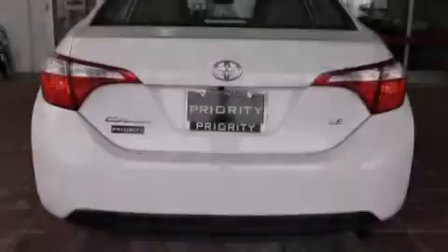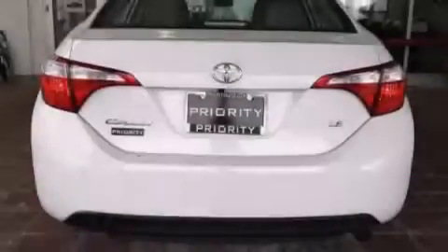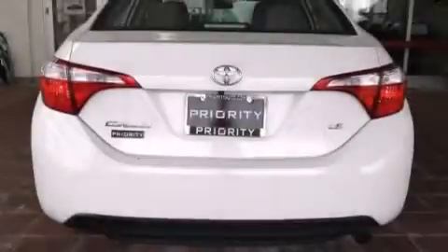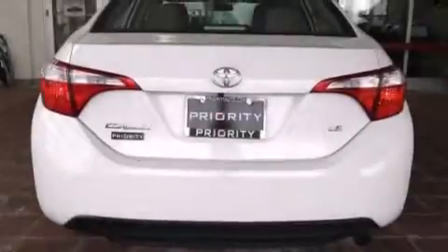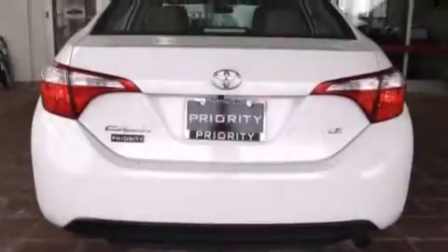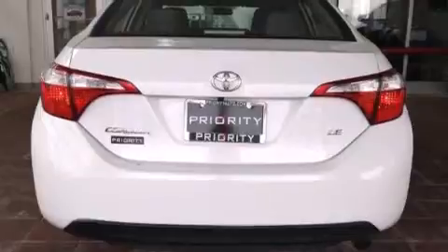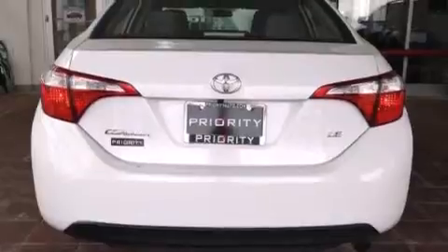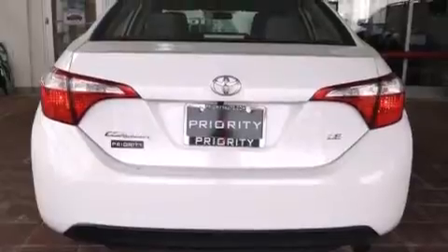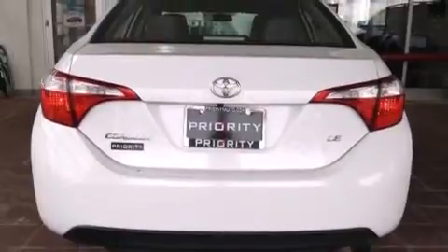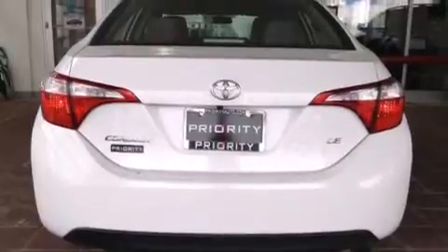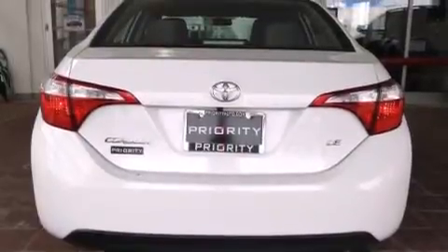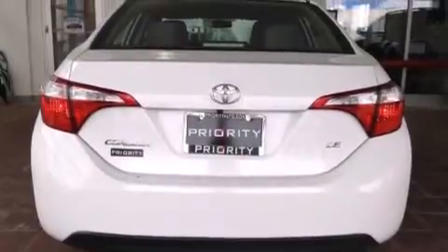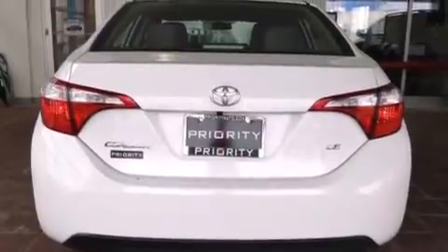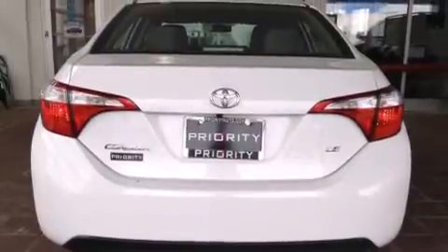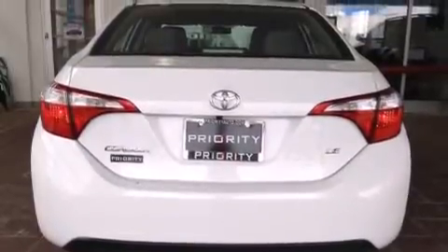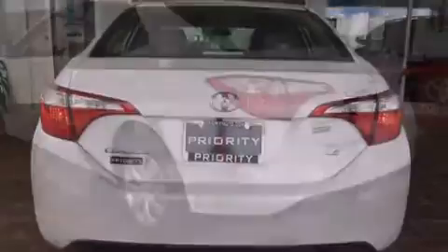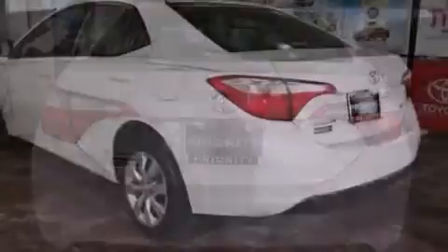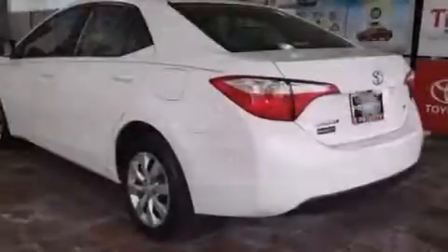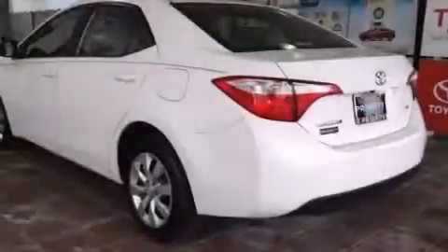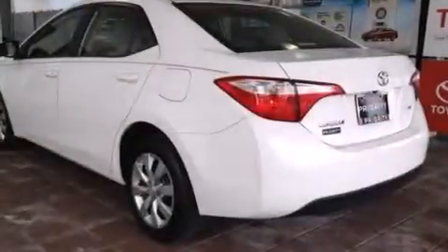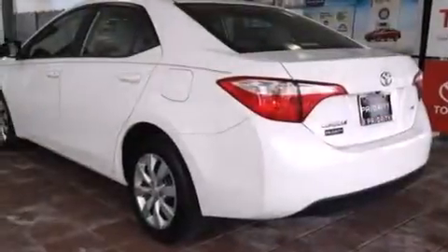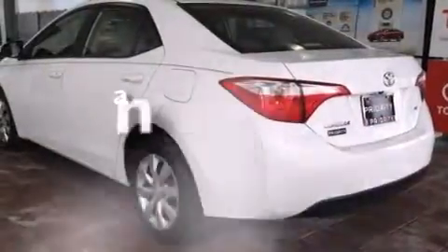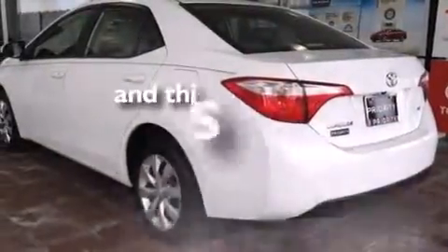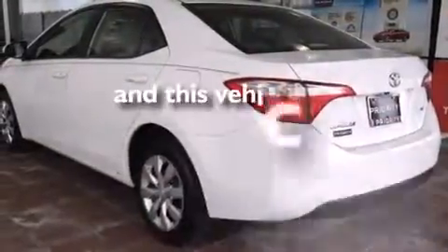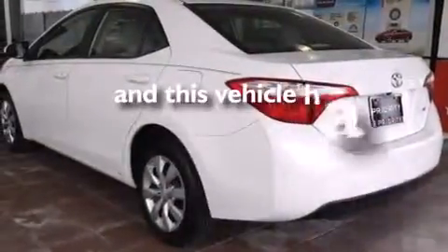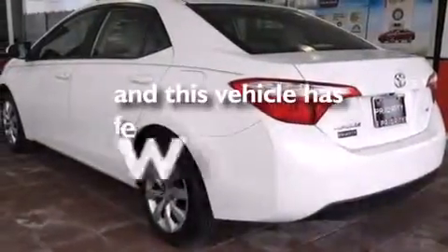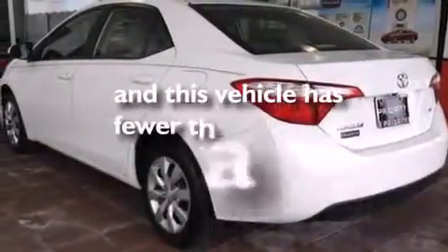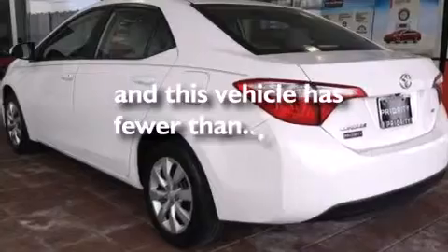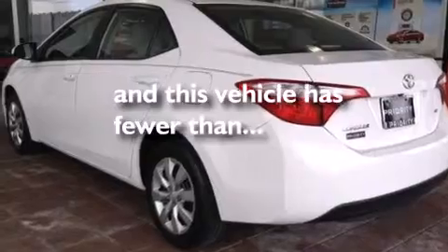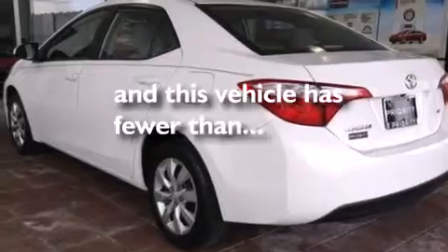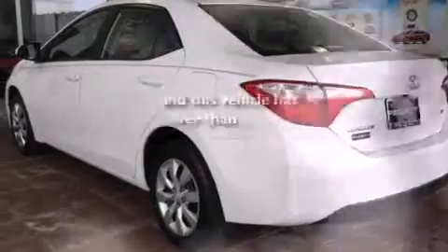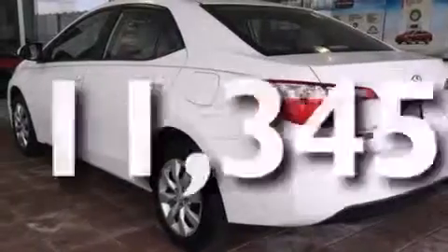Air conditioning, a pass-through rear seat, full power accessories, and this vehicle has fewer than 12,000 miles on the odometer.